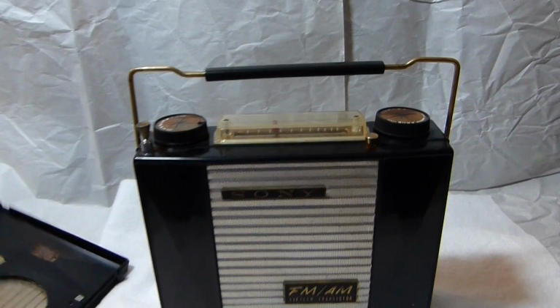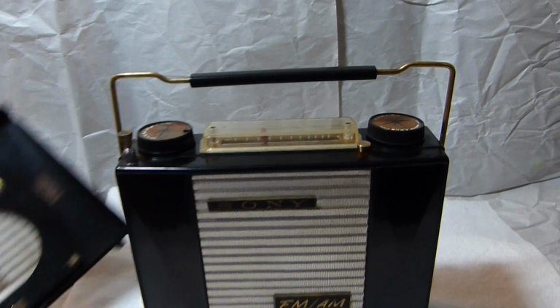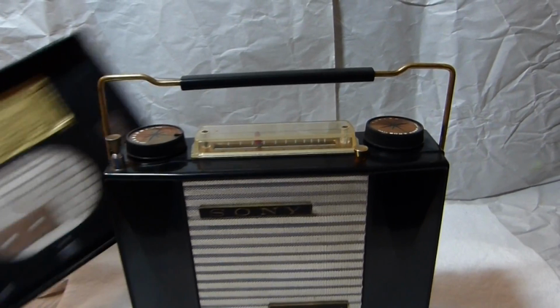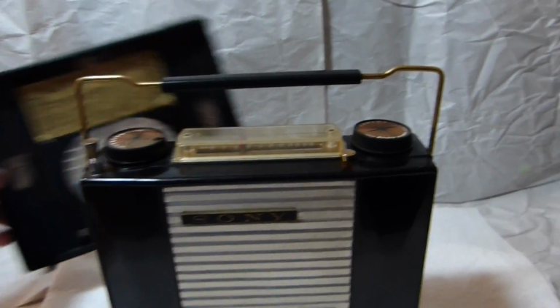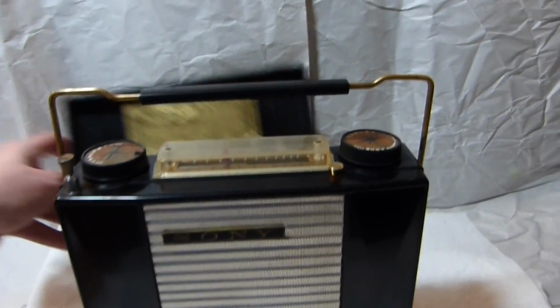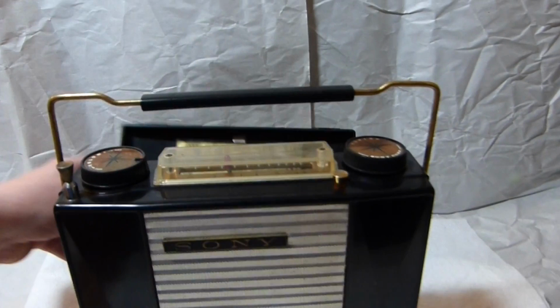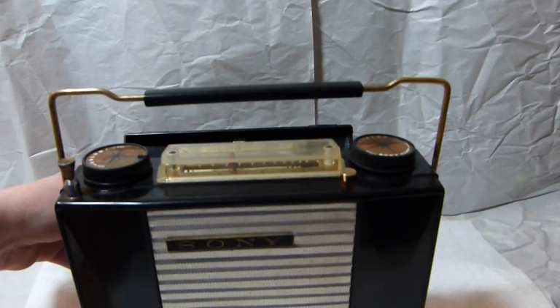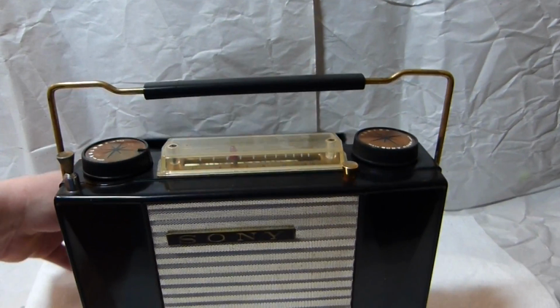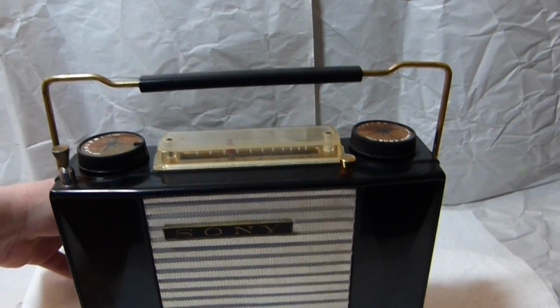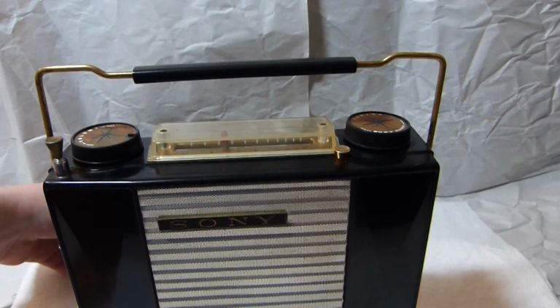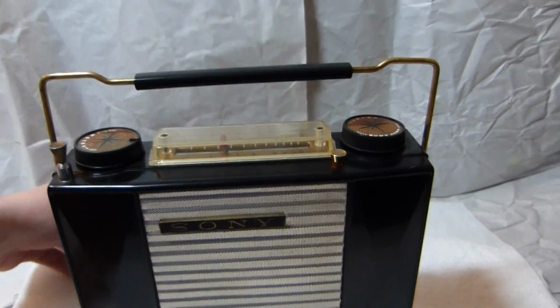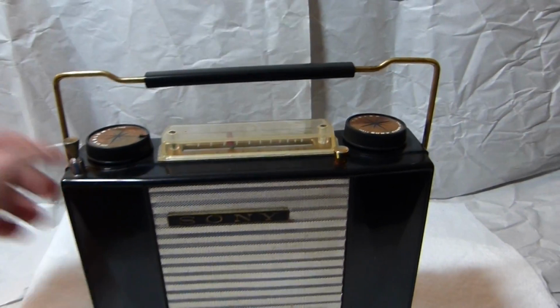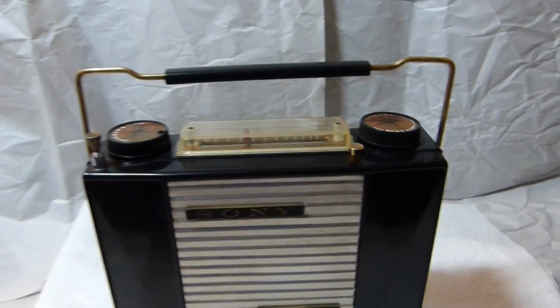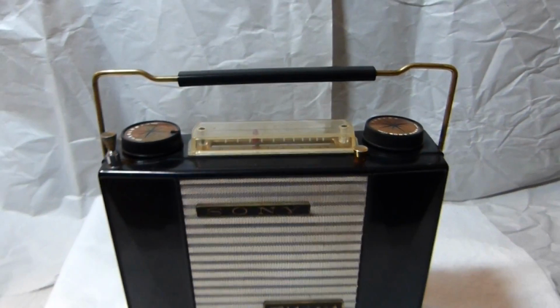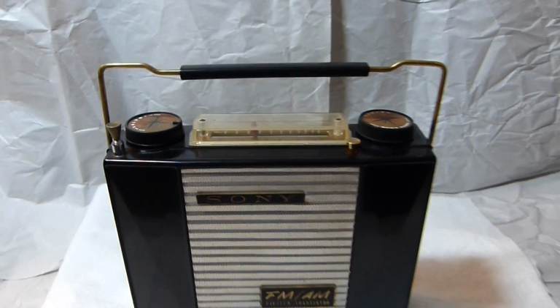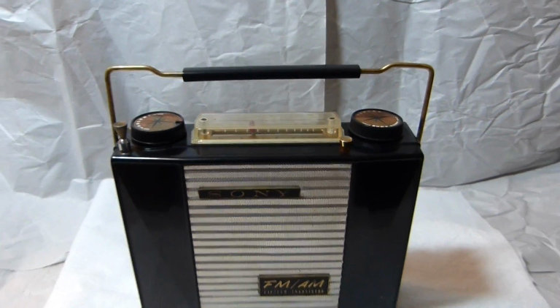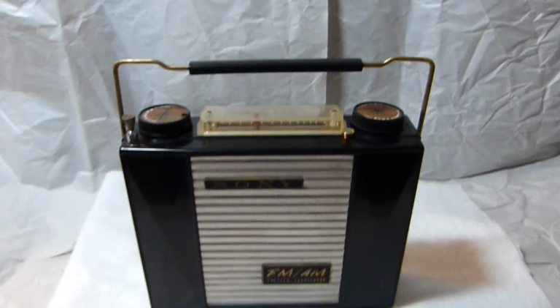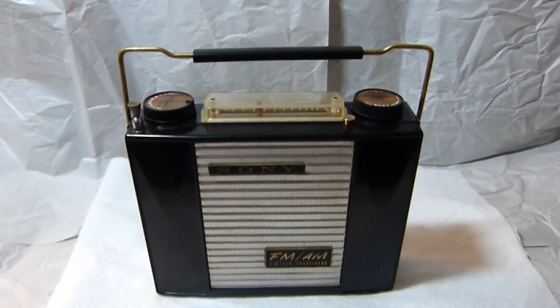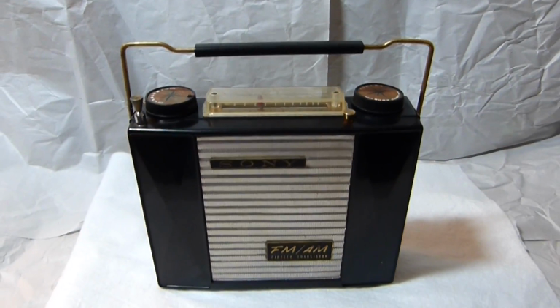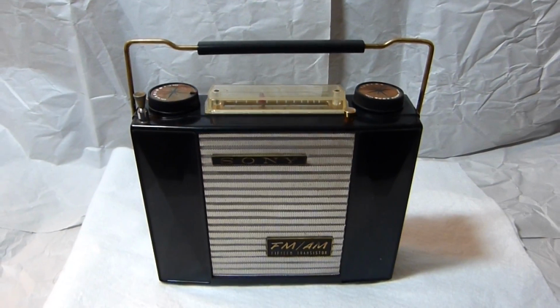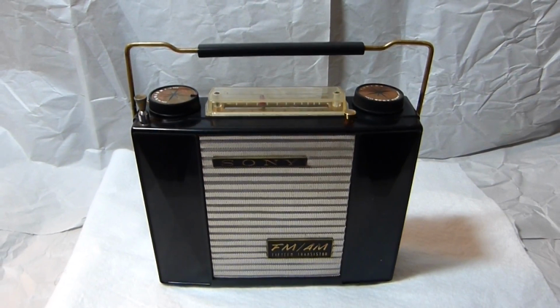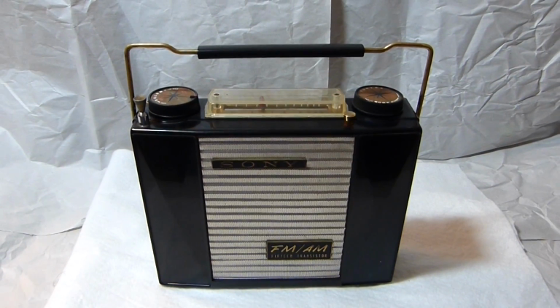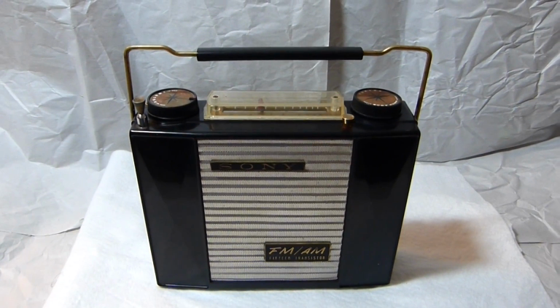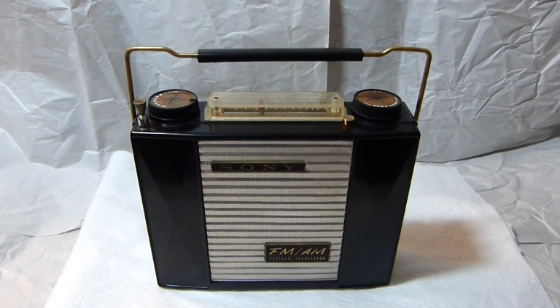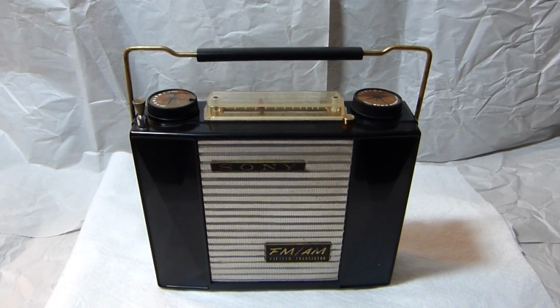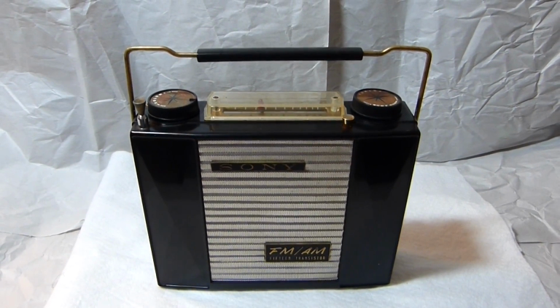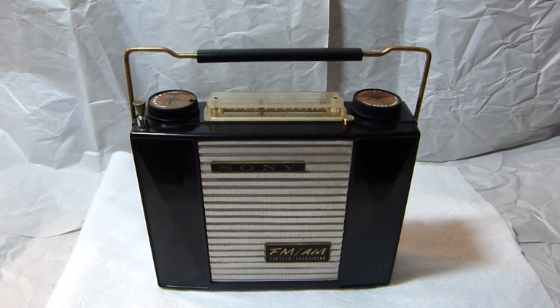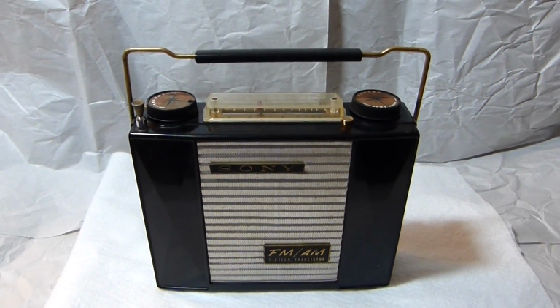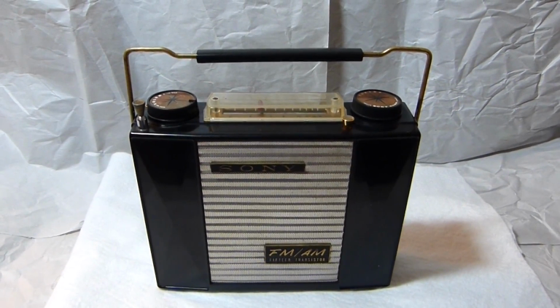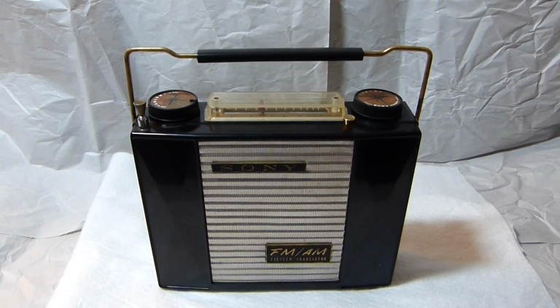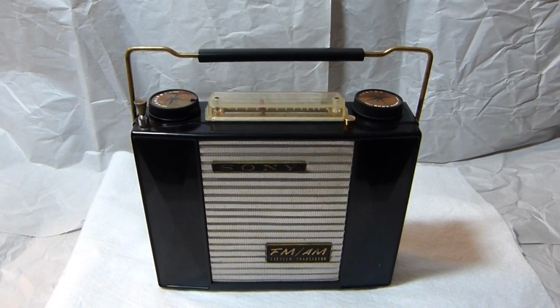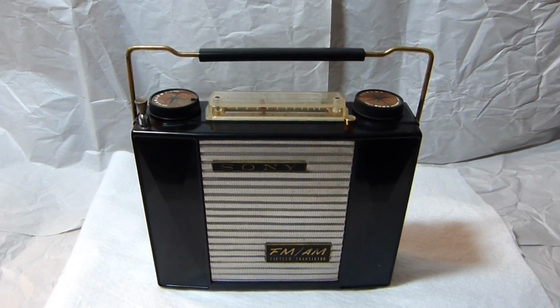Well, hope you enjoyed my video. Check out some of my other videos for some other interesting transistor radios.